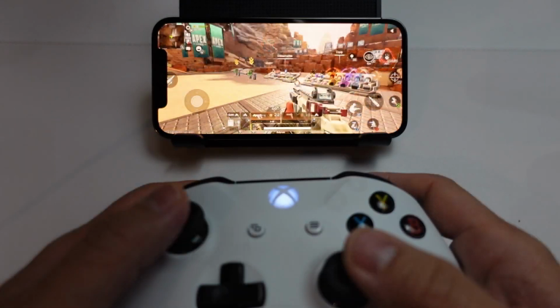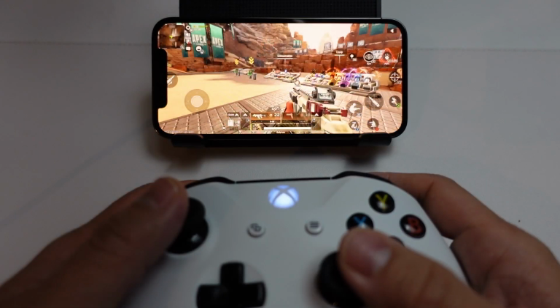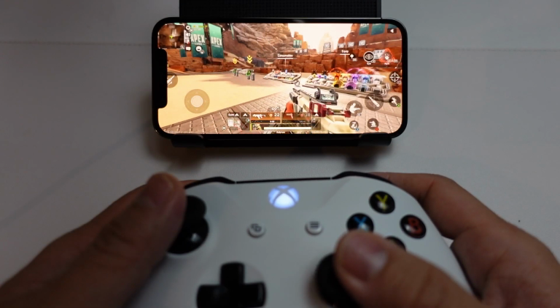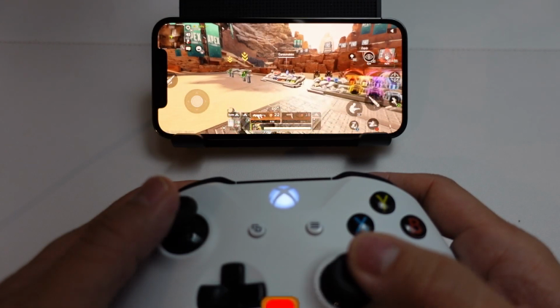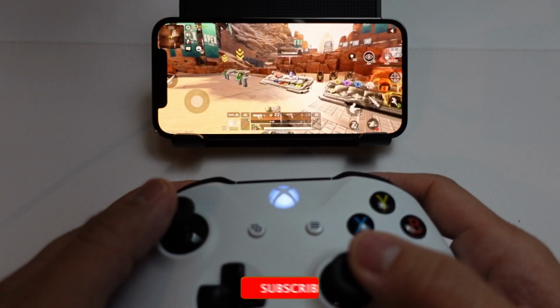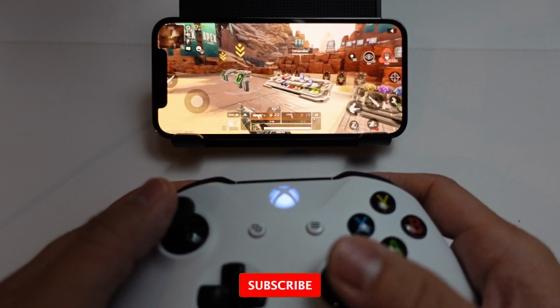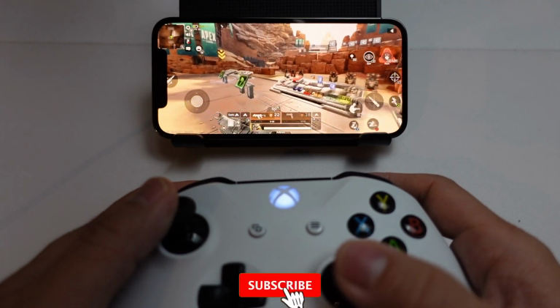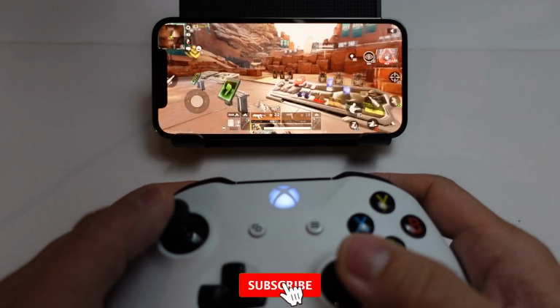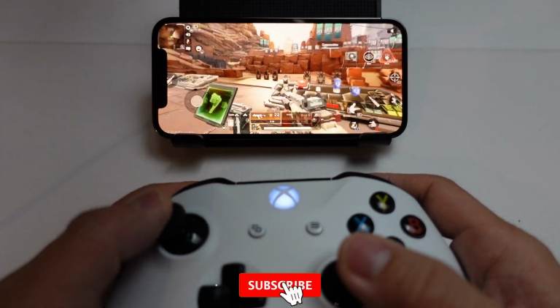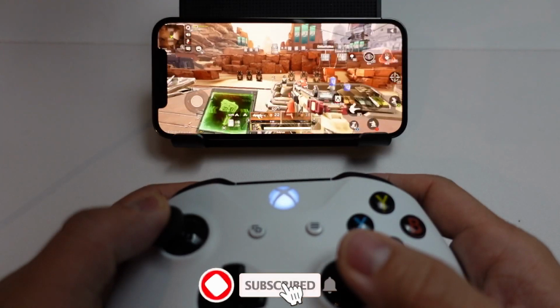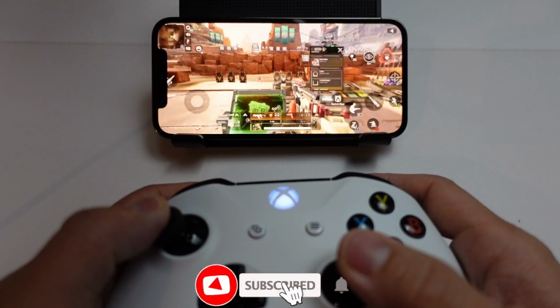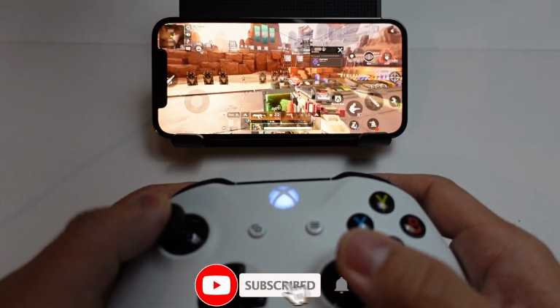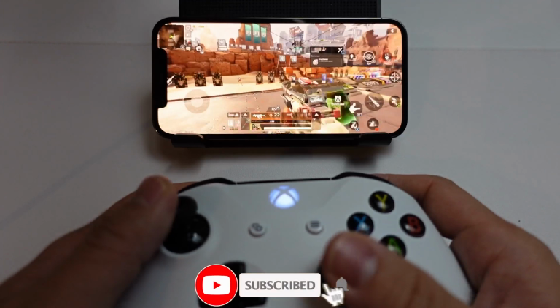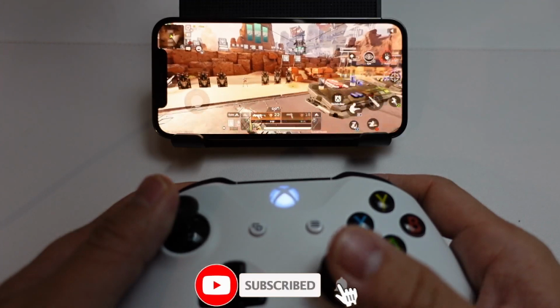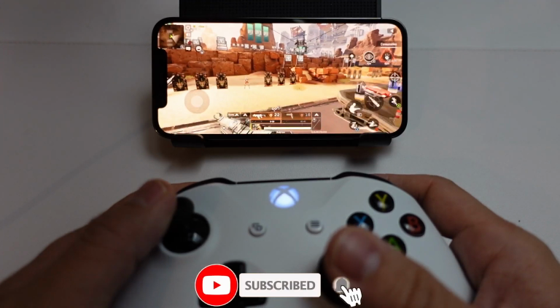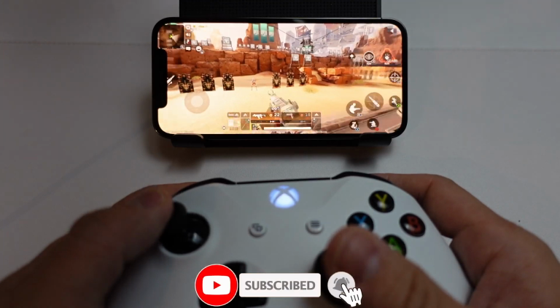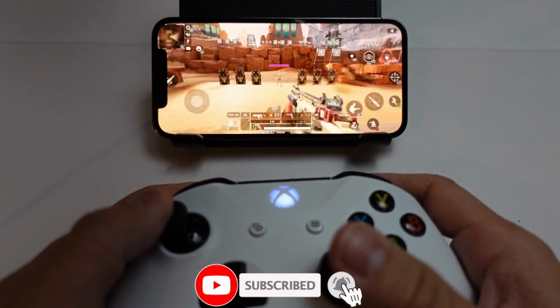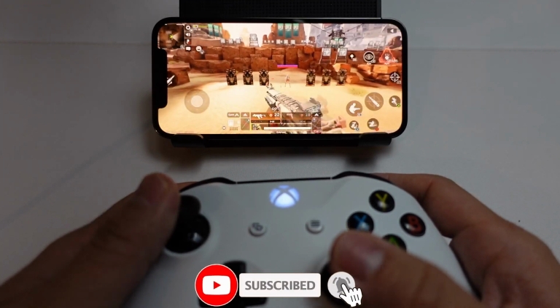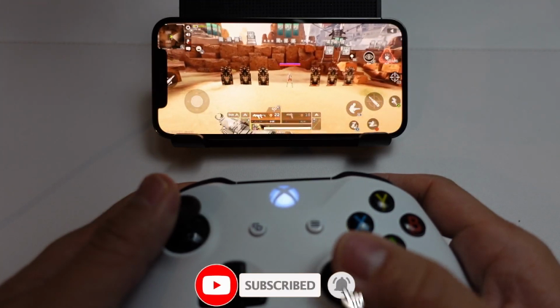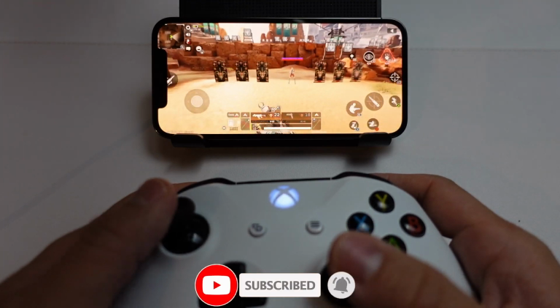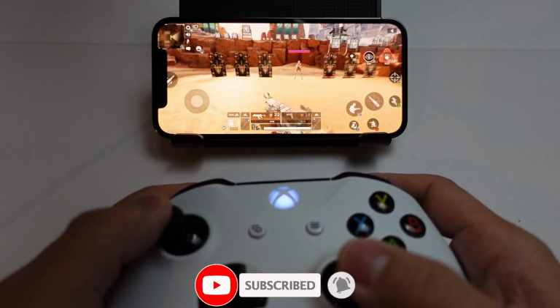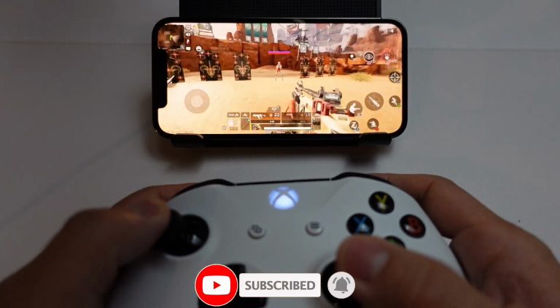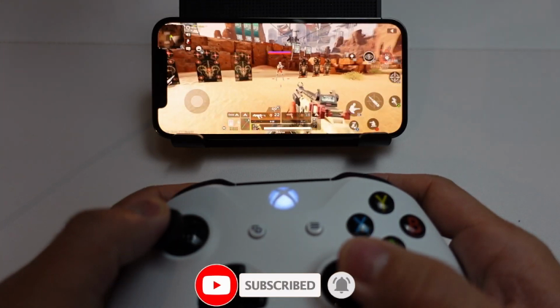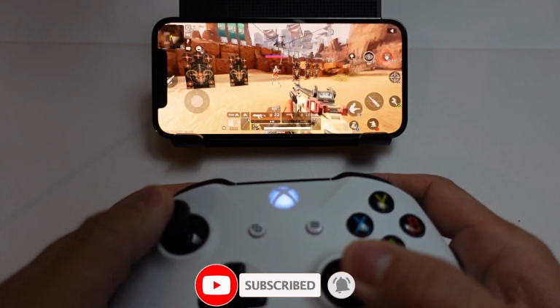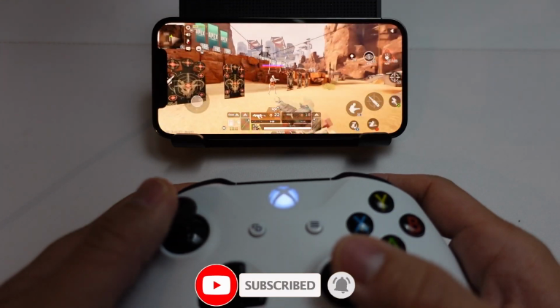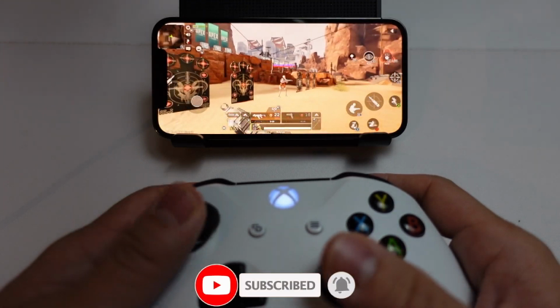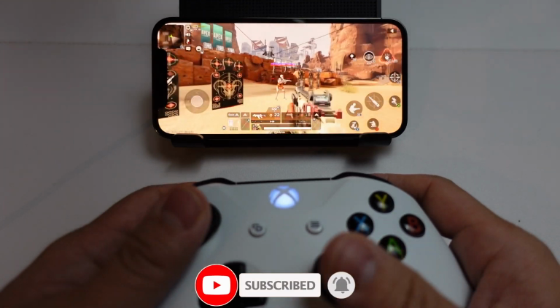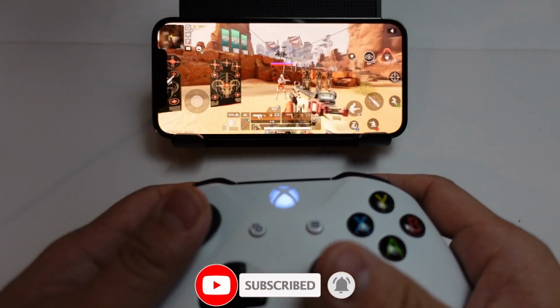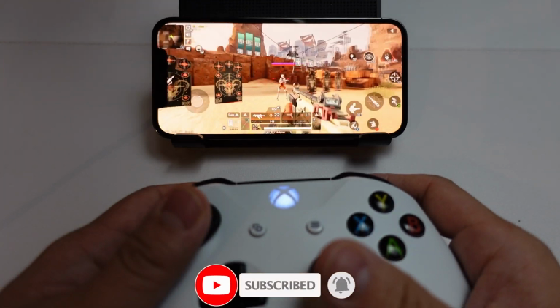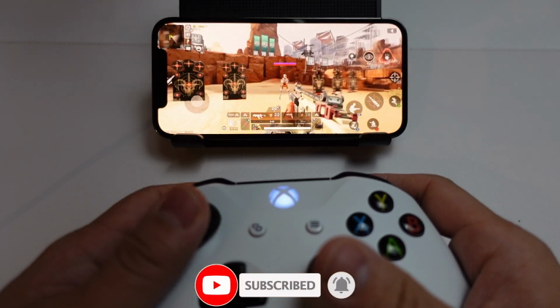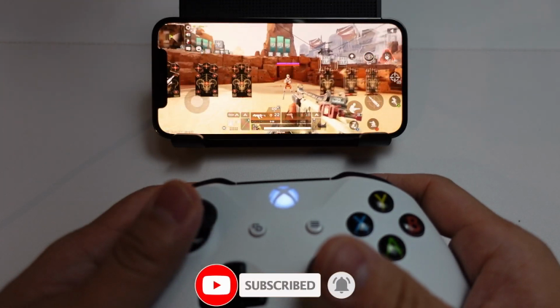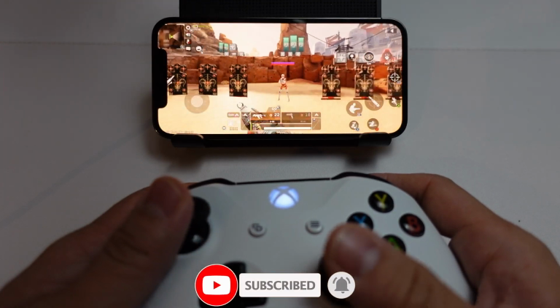If you haven't subscribed already, please consider subscribing. It just takes a moment to do and you'll be able to keep up to date with the latest tech tutorials.